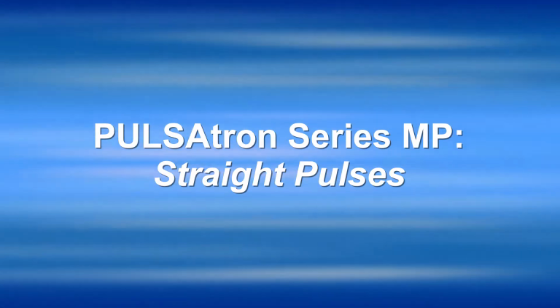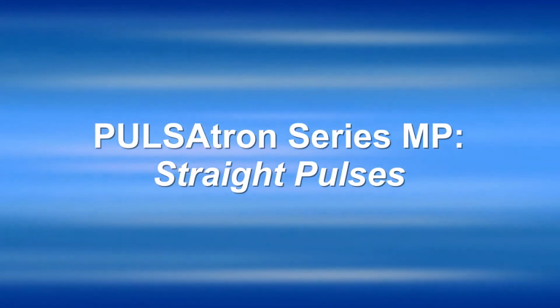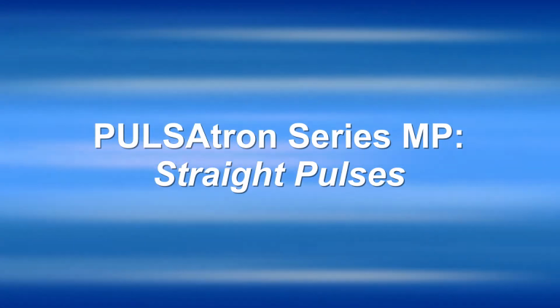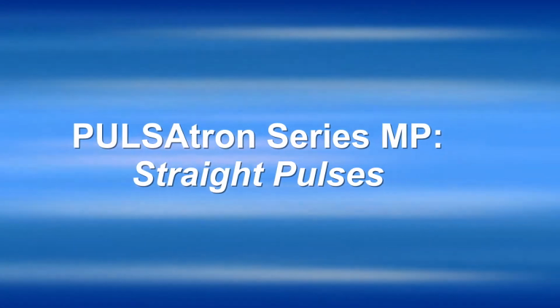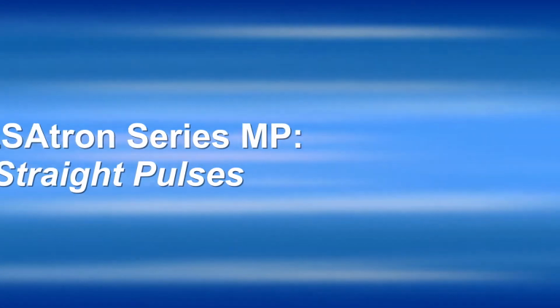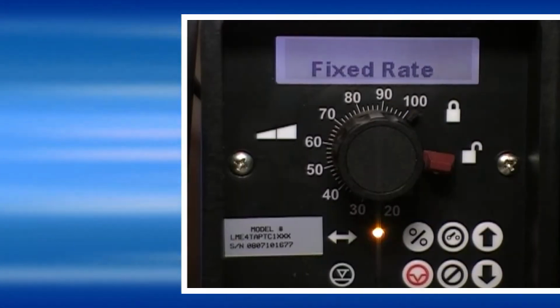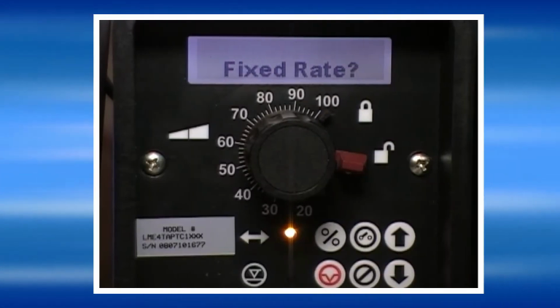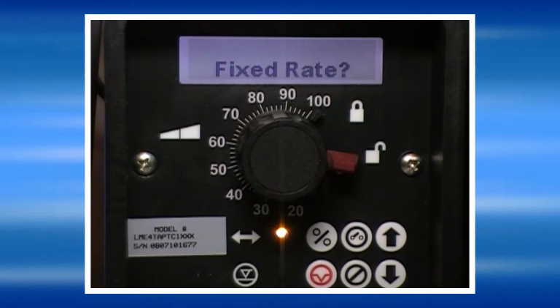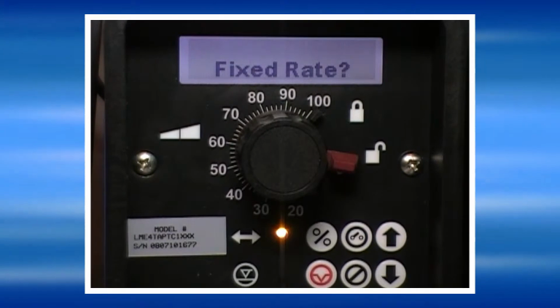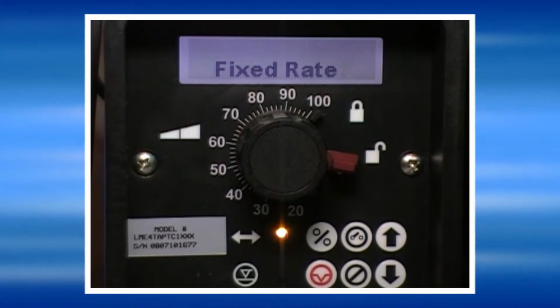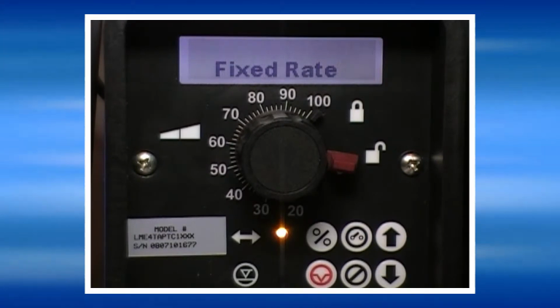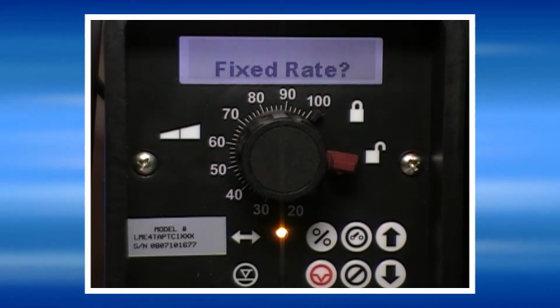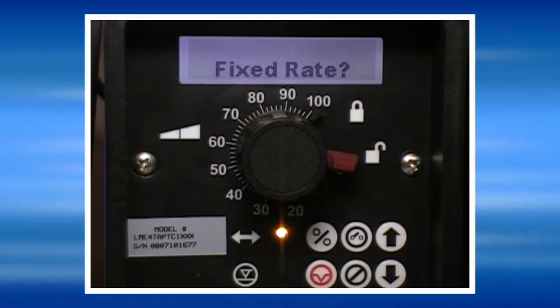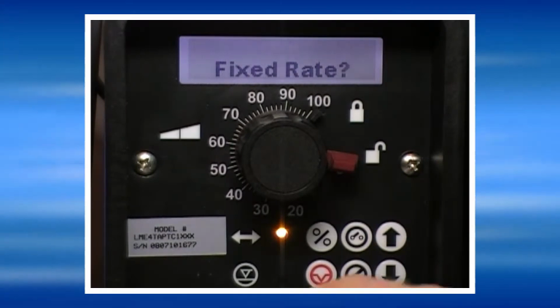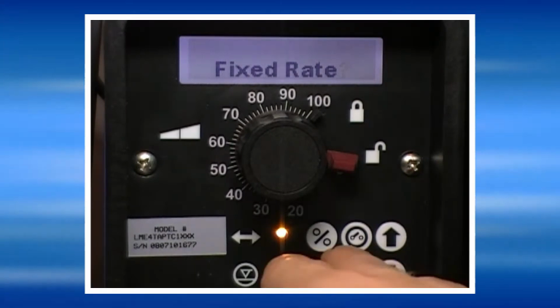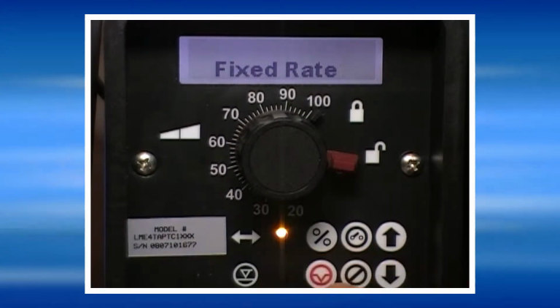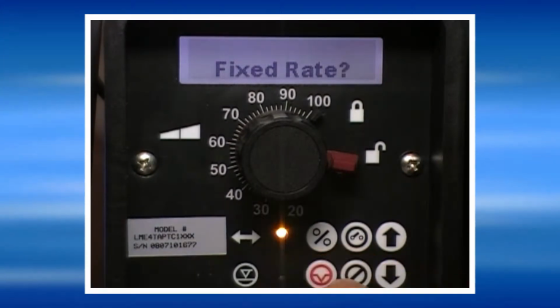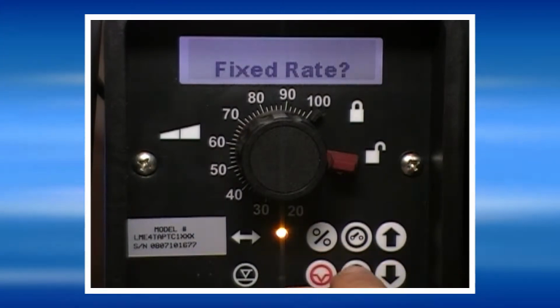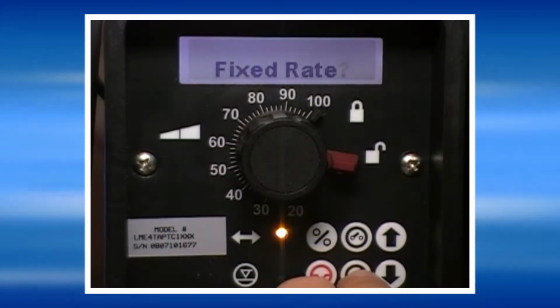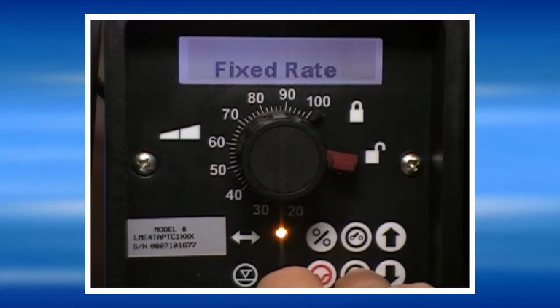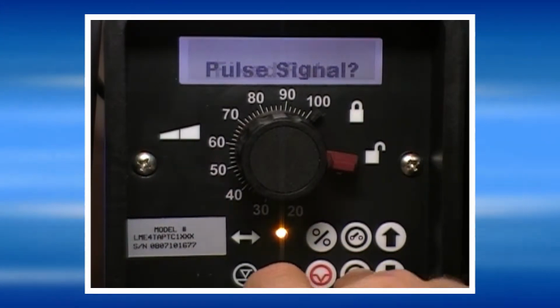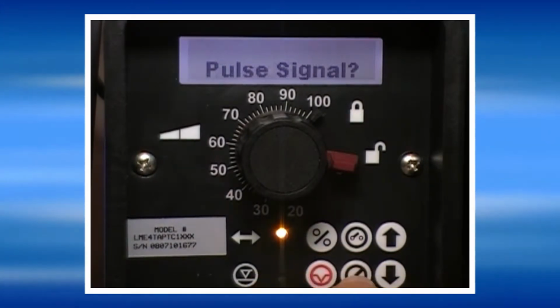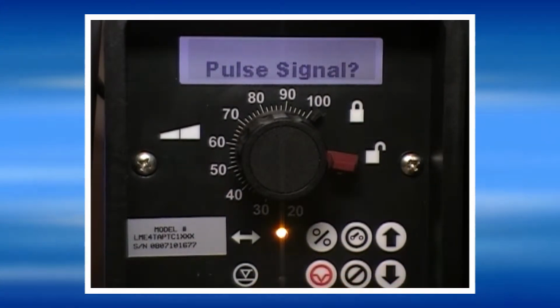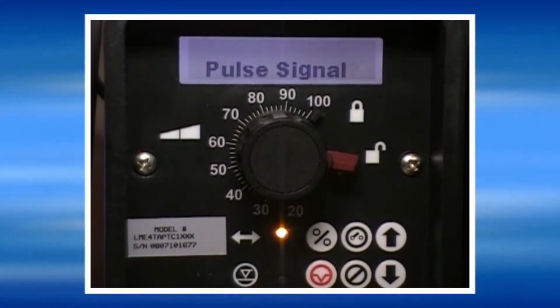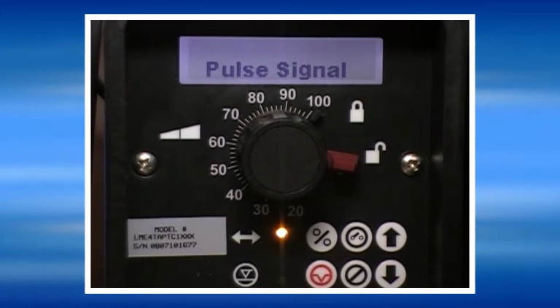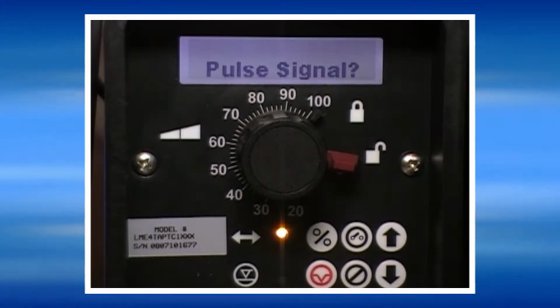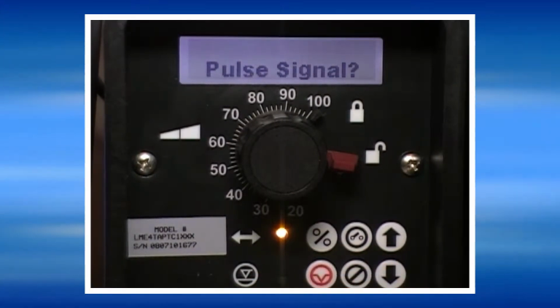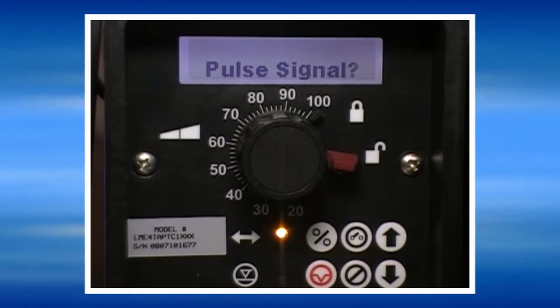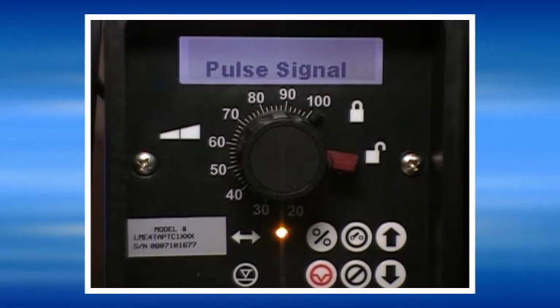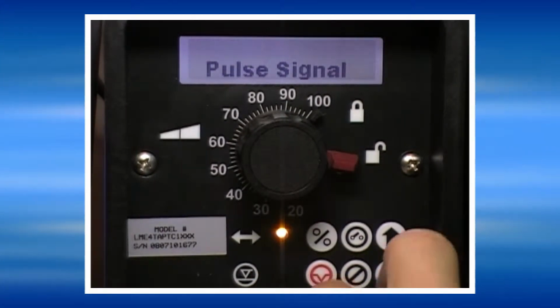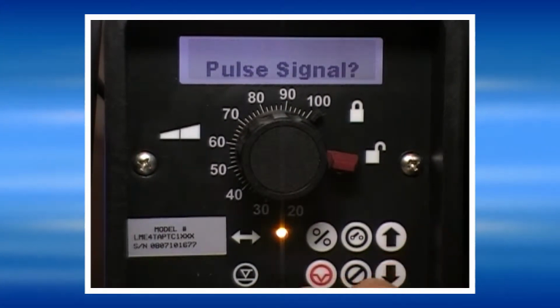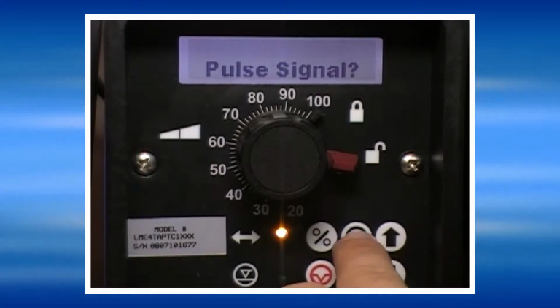To program the pump for the pulse signal mode, press the no key until pulse signal is displayed, then press yes.